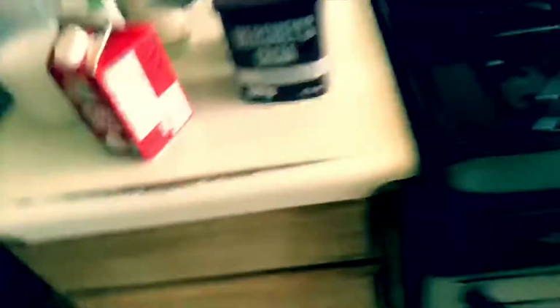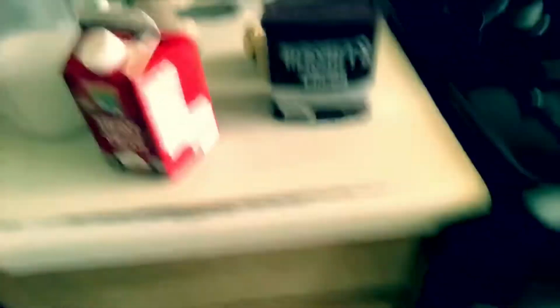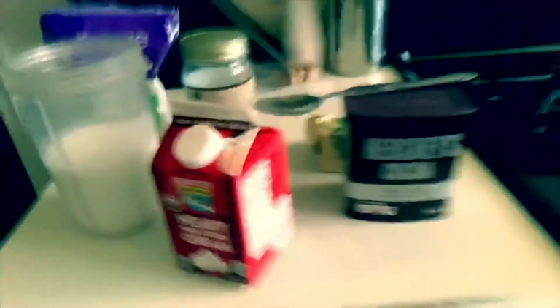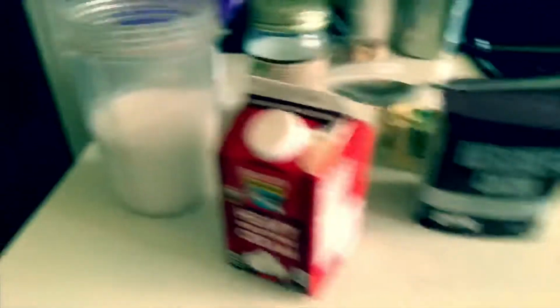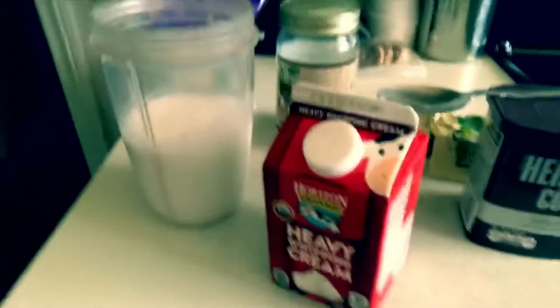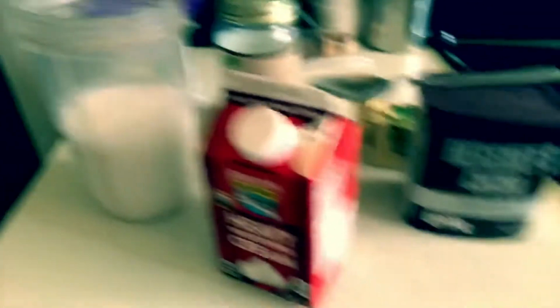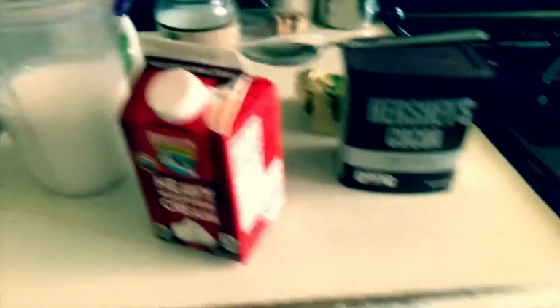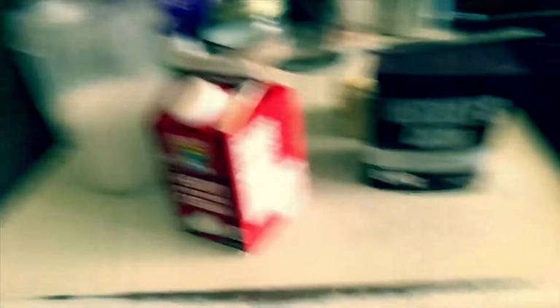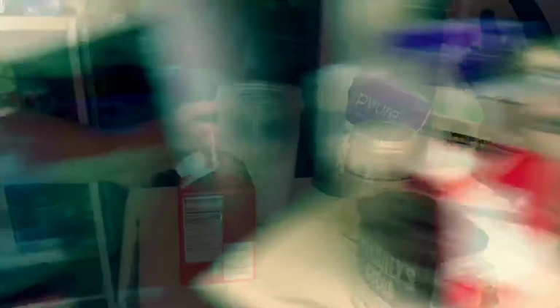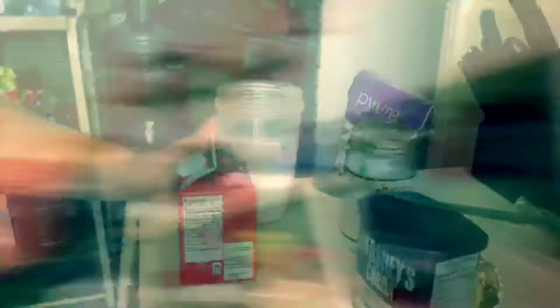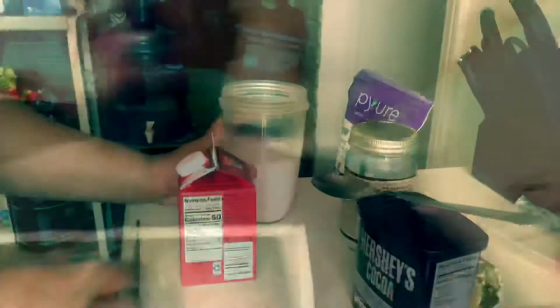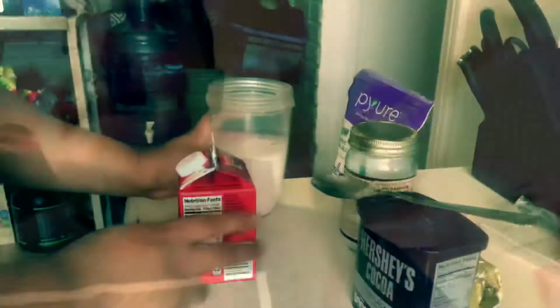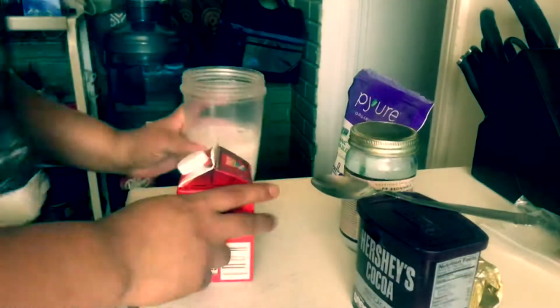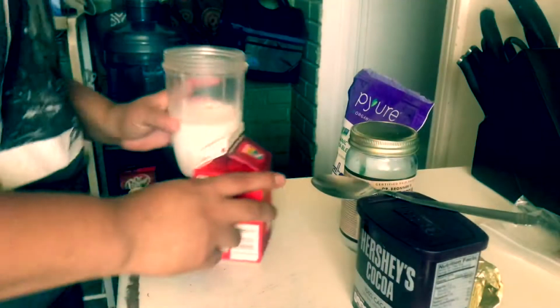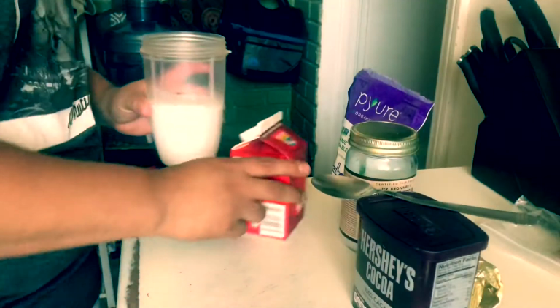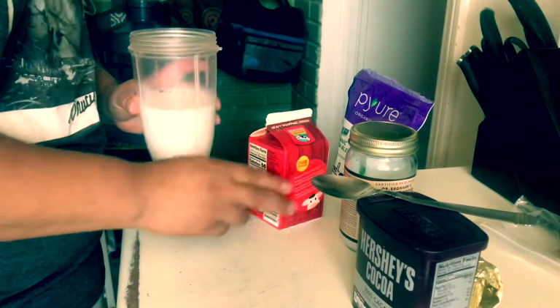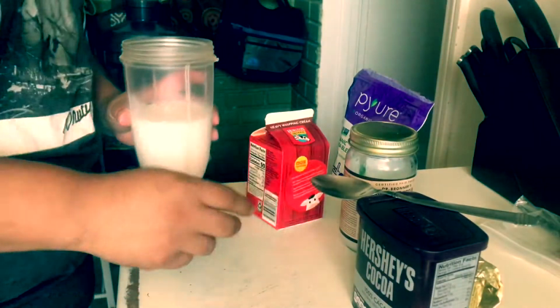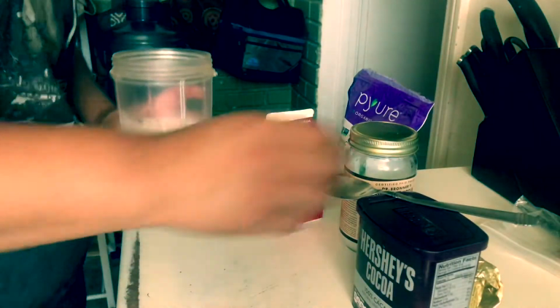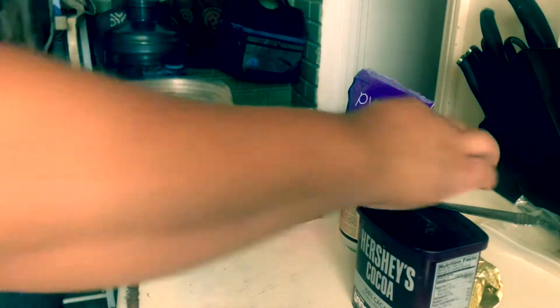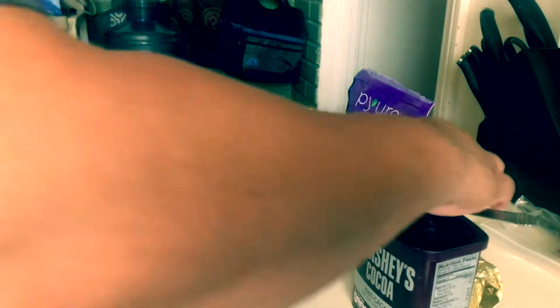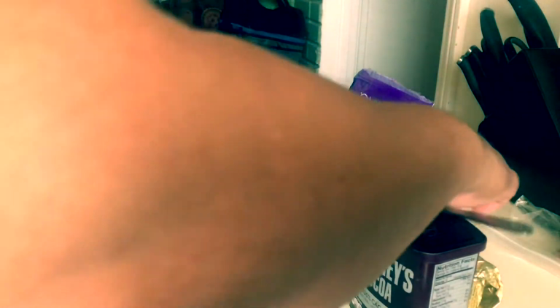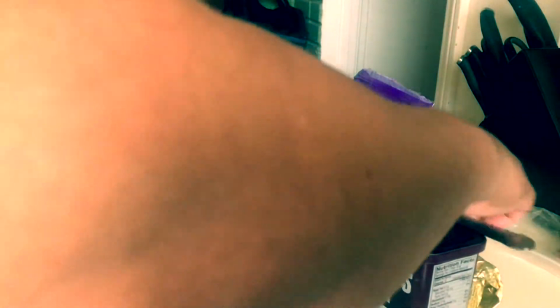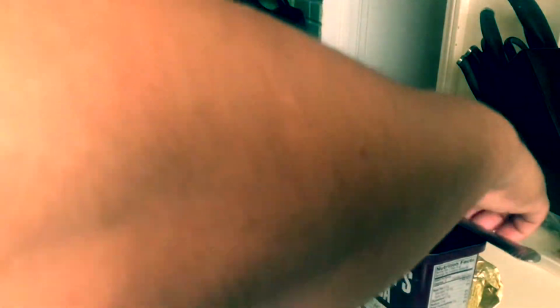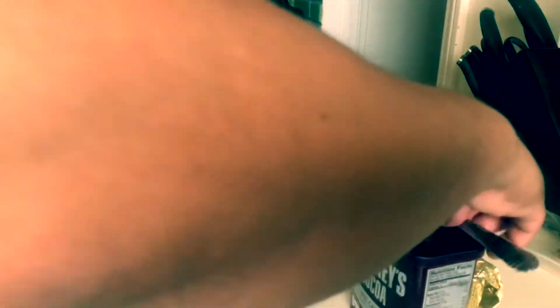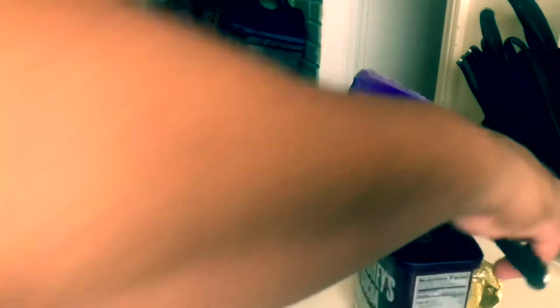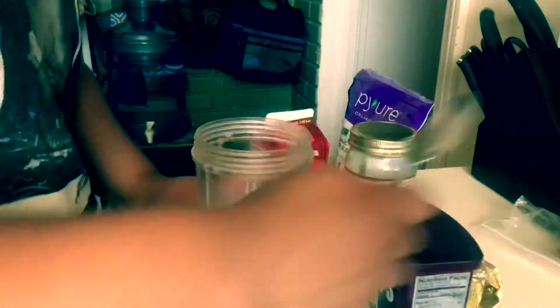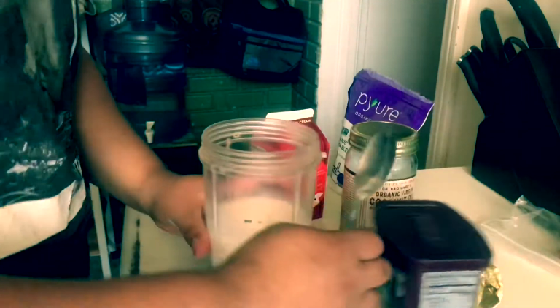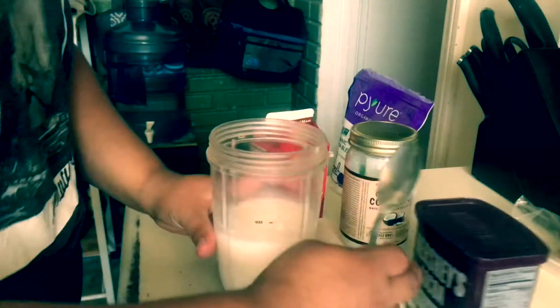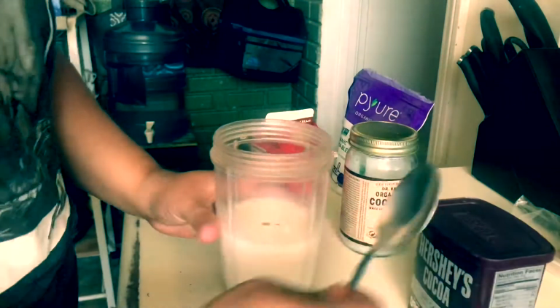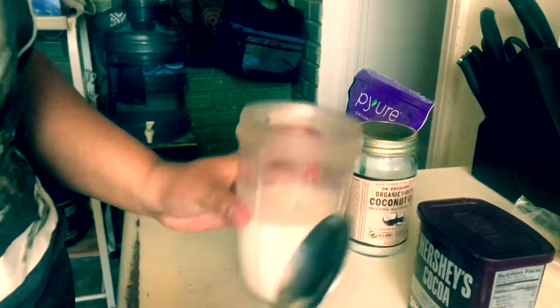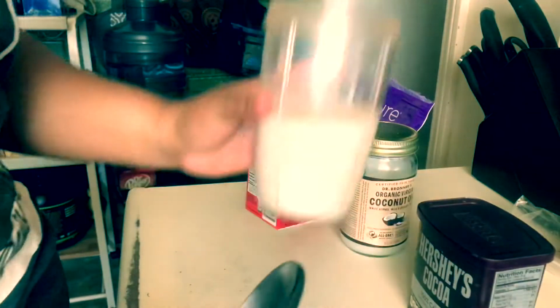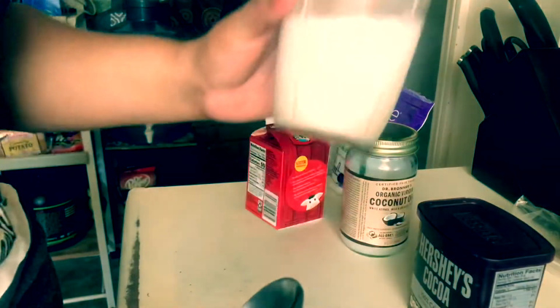And now I'm gonna make some keto chocolate milkshake. Oh yeah.